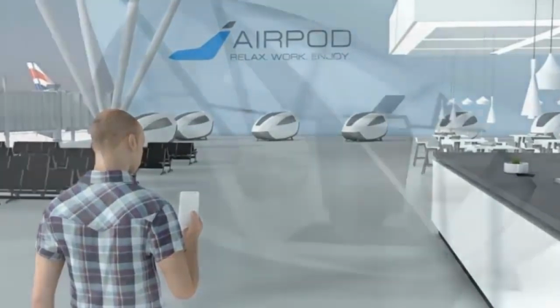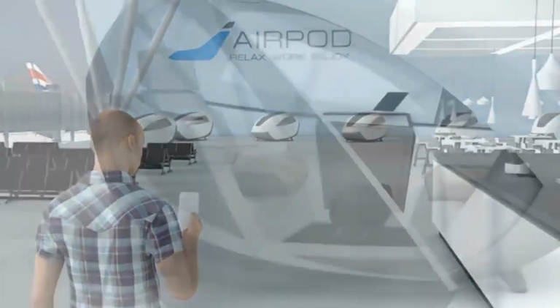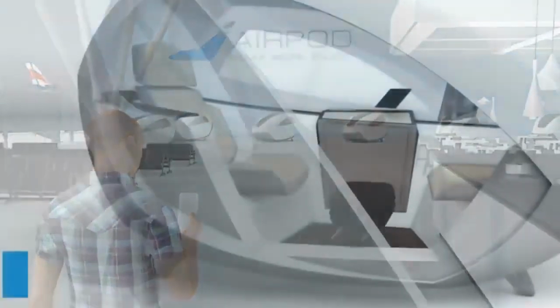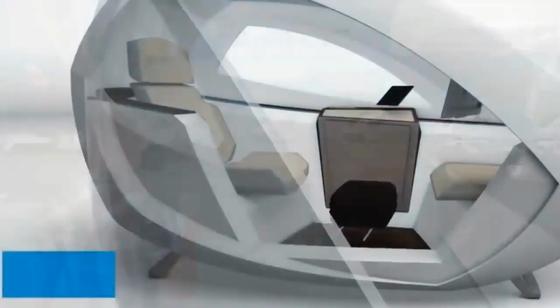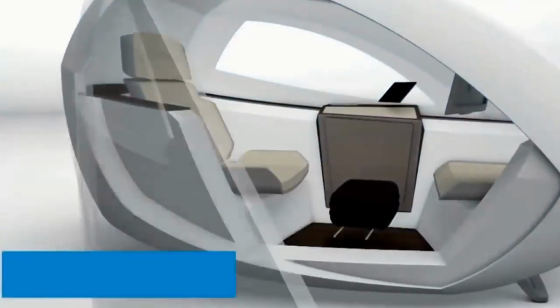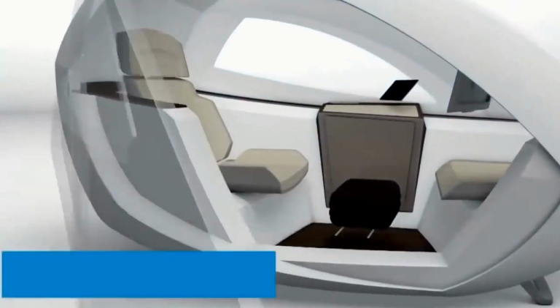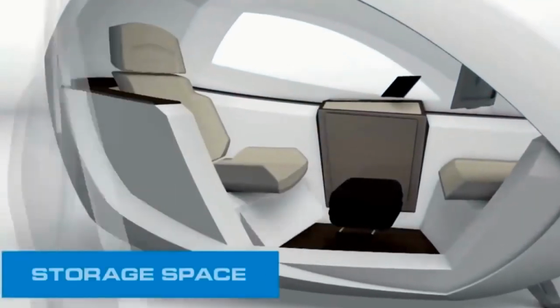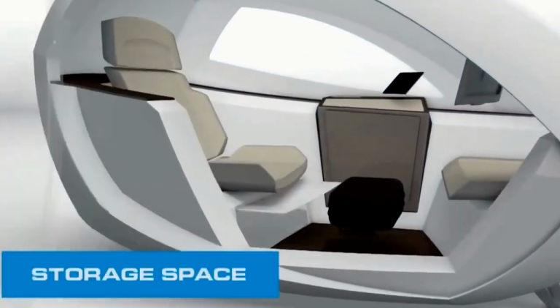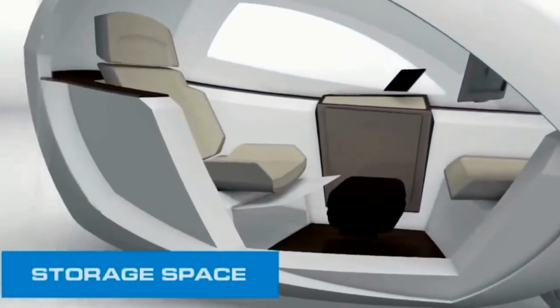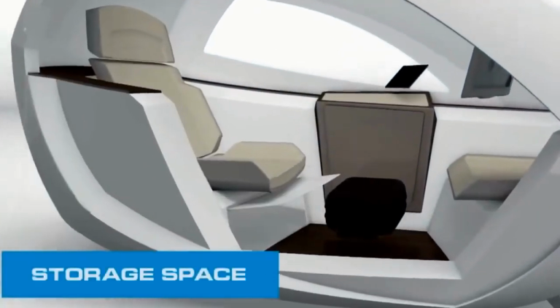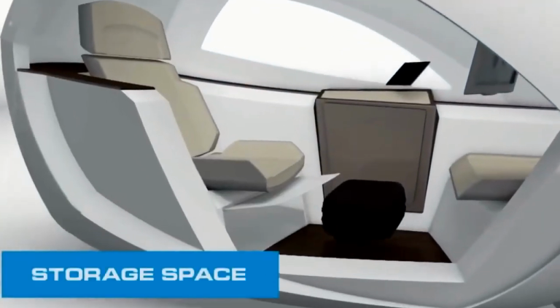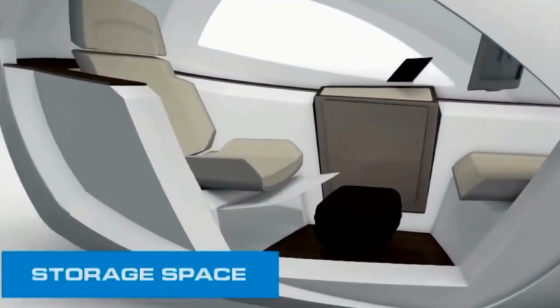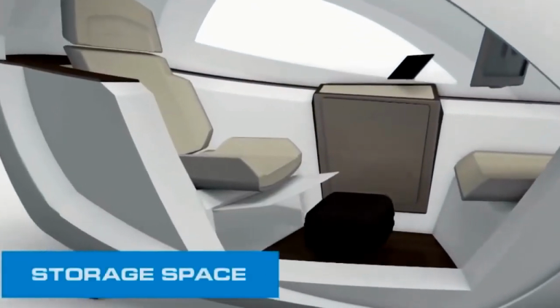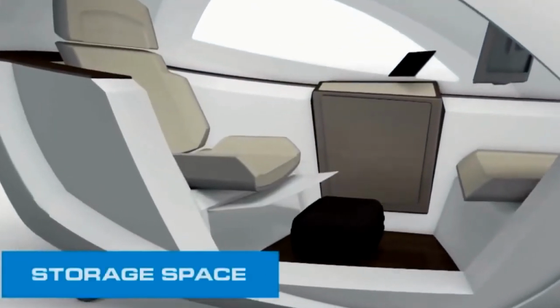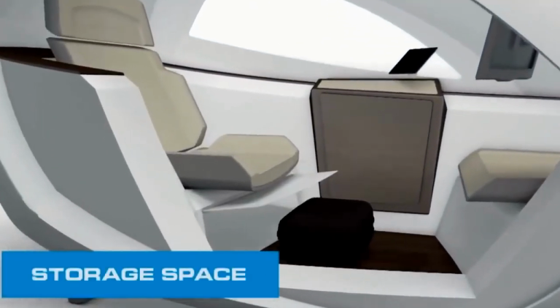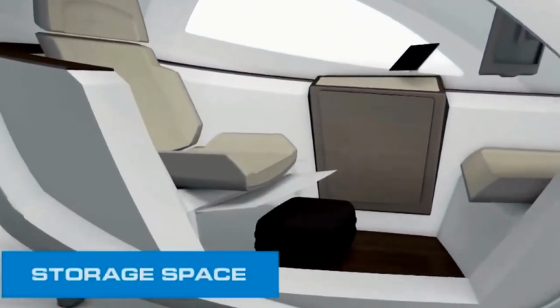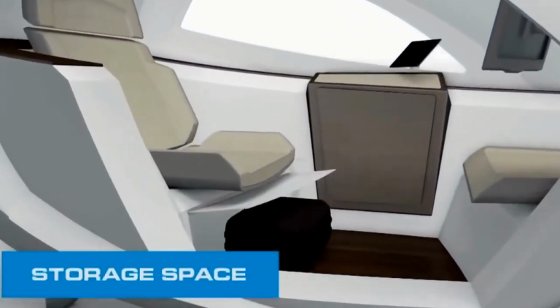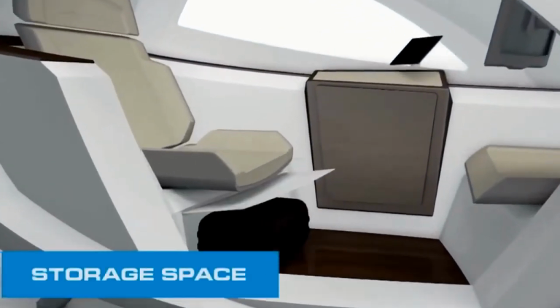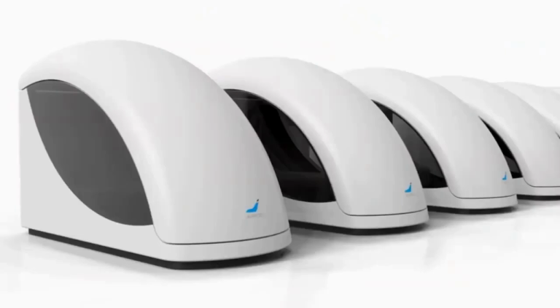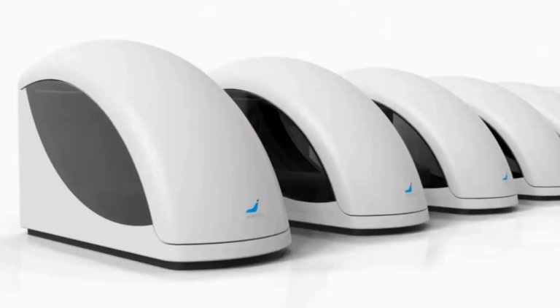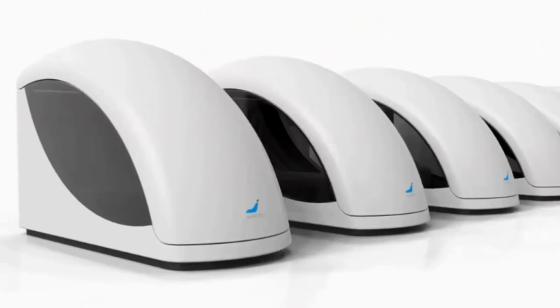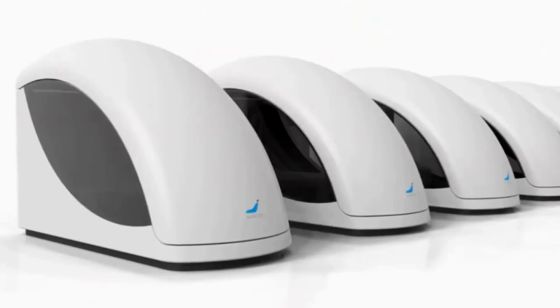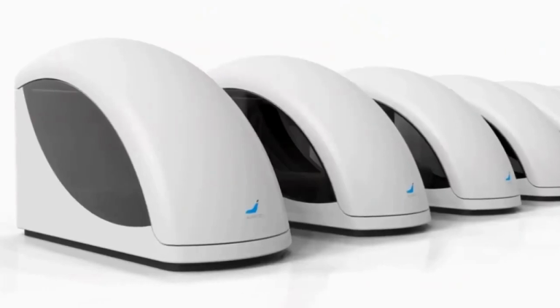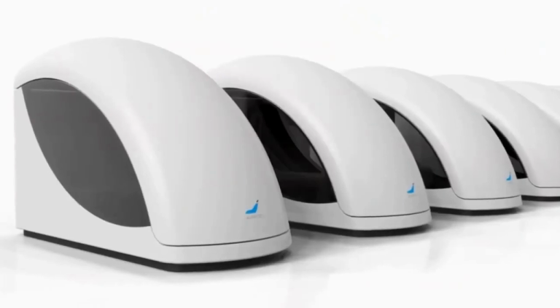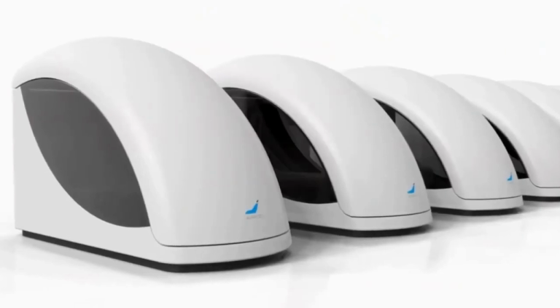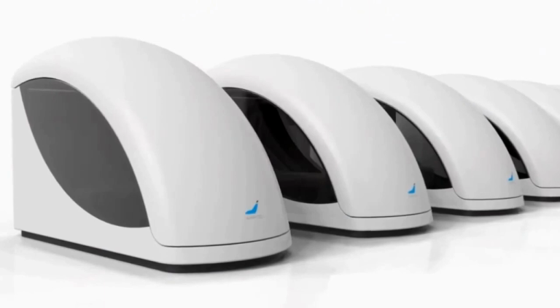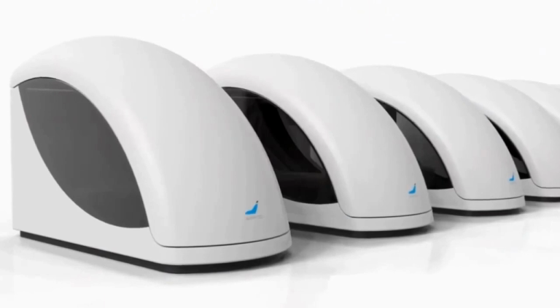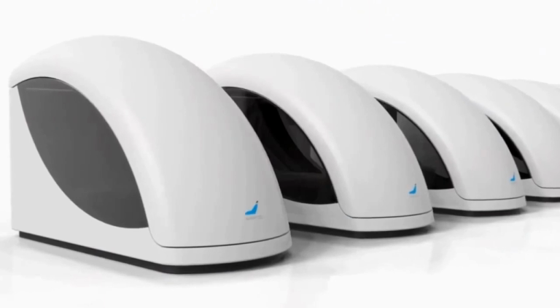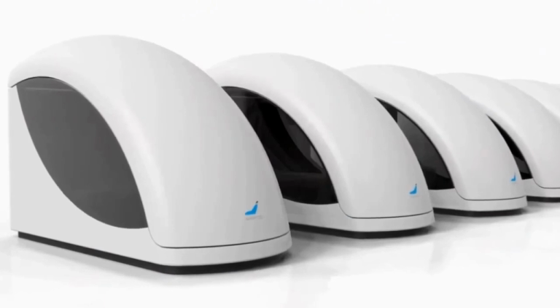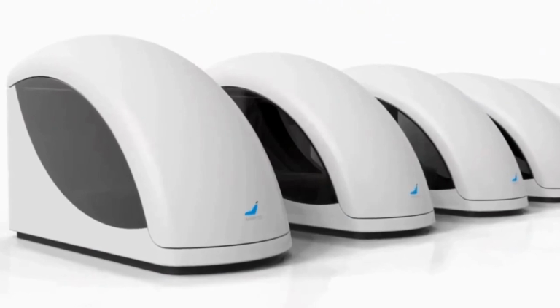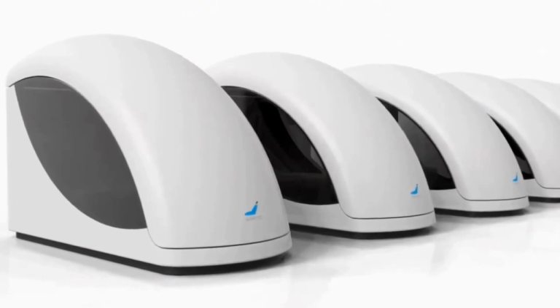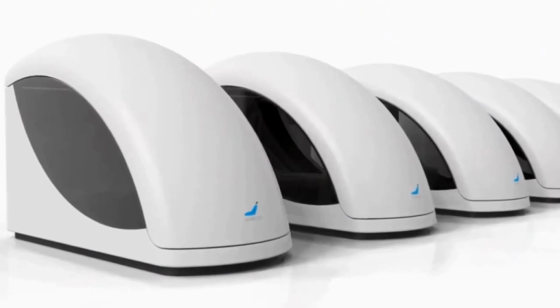The estimated cost of a unit is $16,000, with the hourly rental rate somewhere around $18.